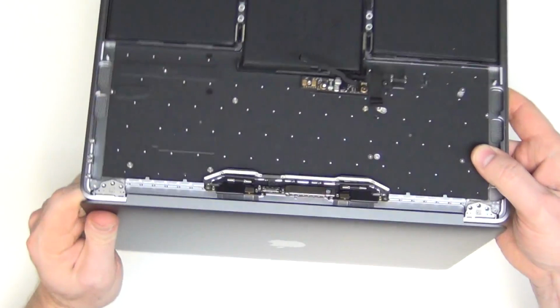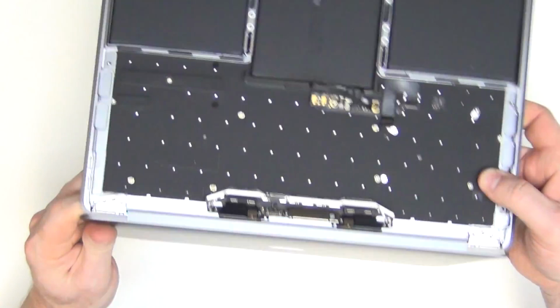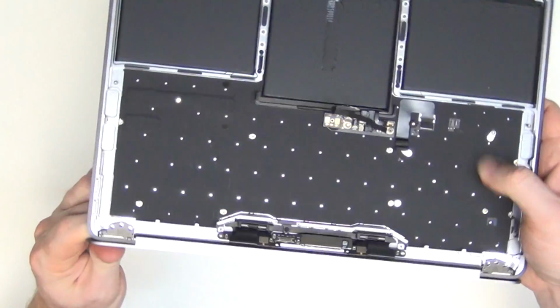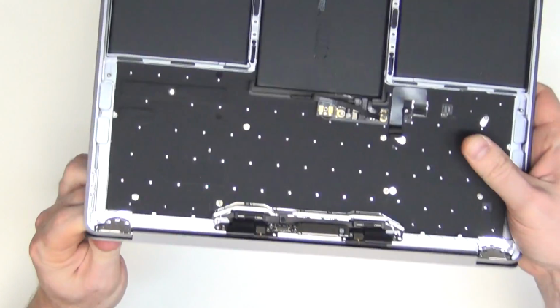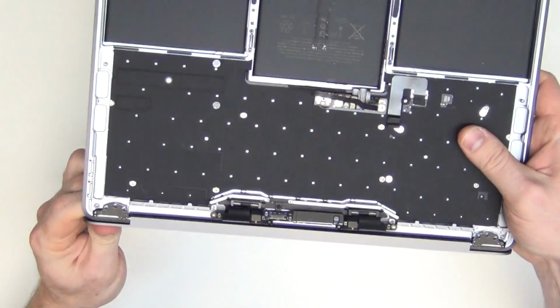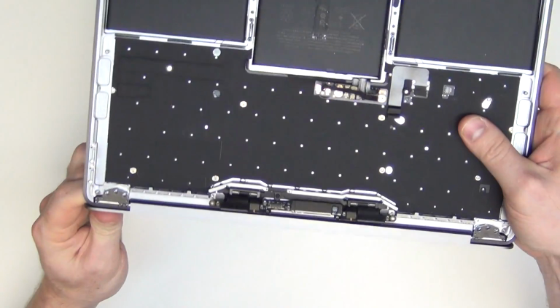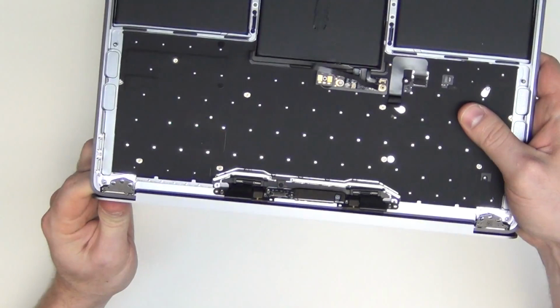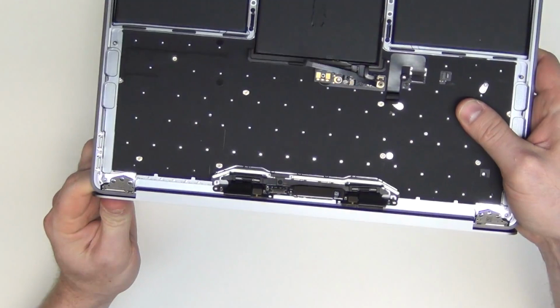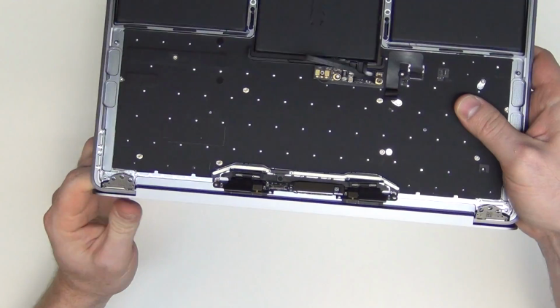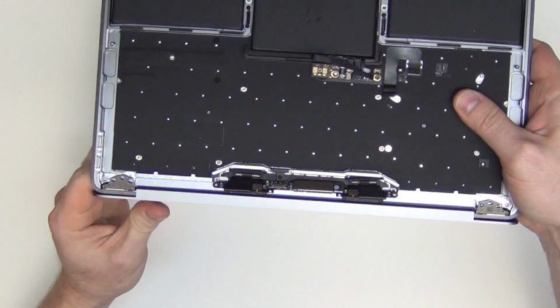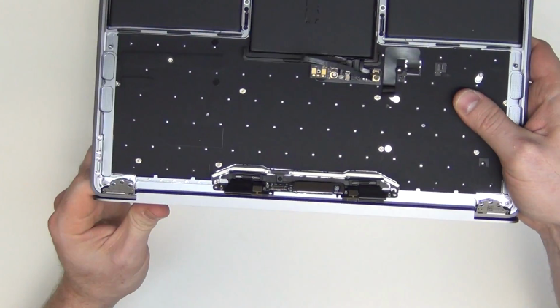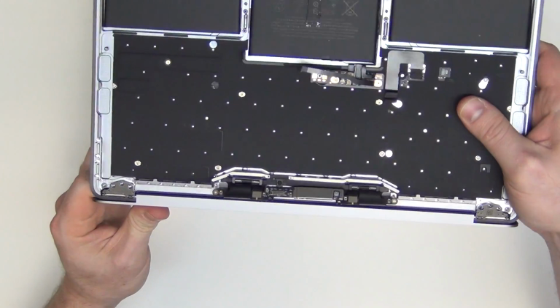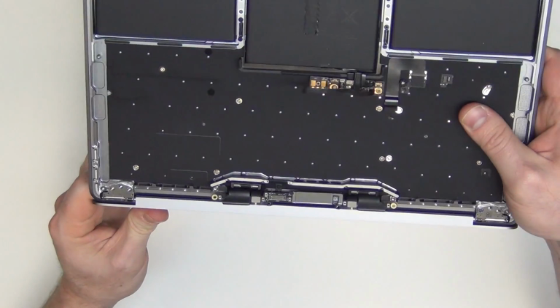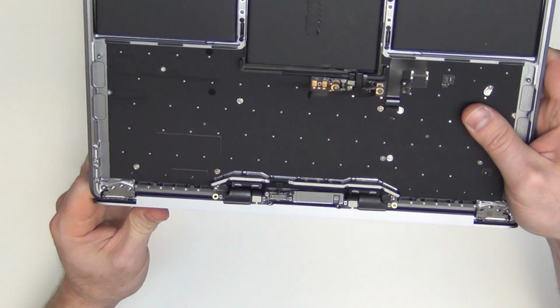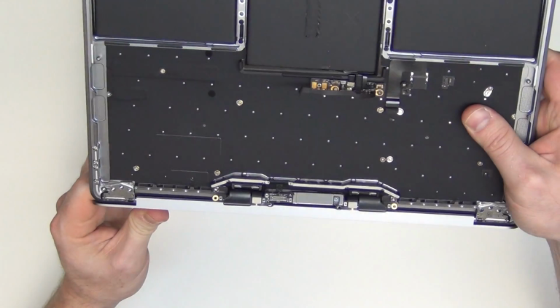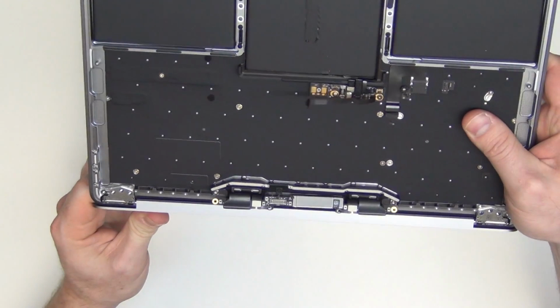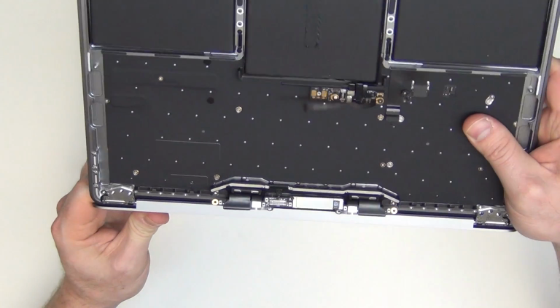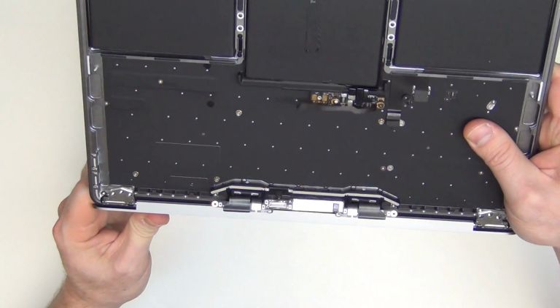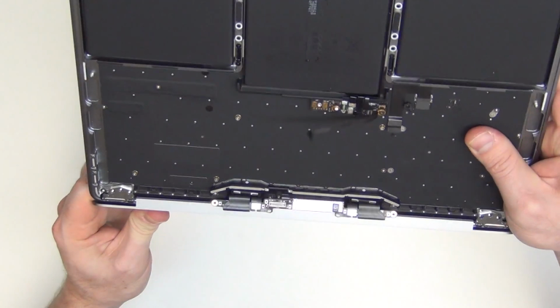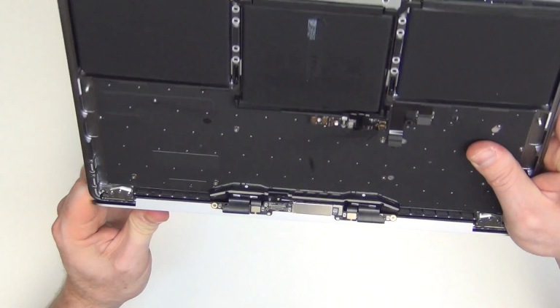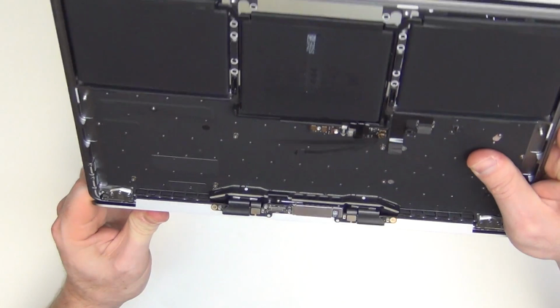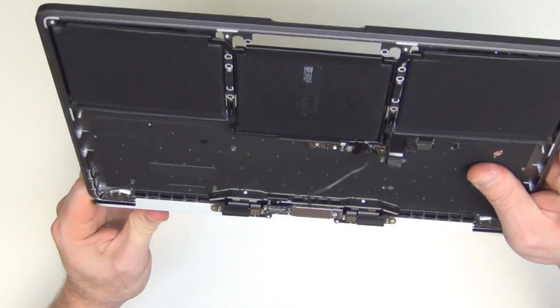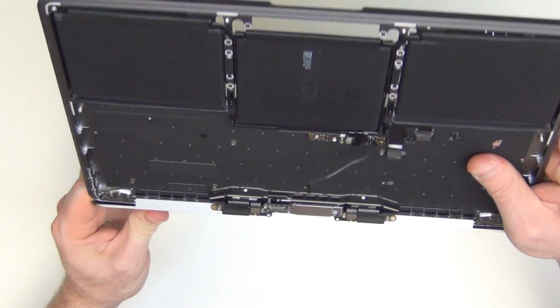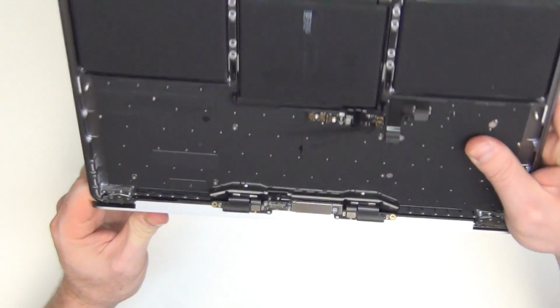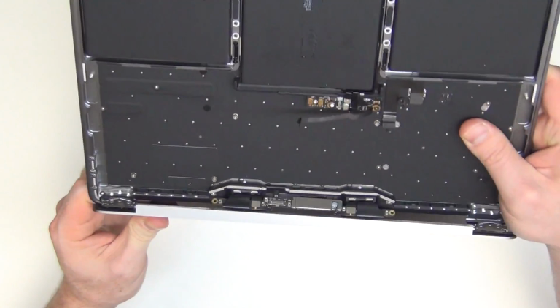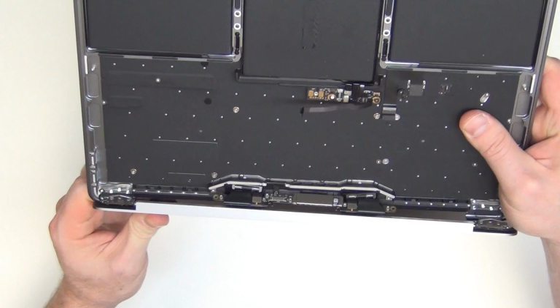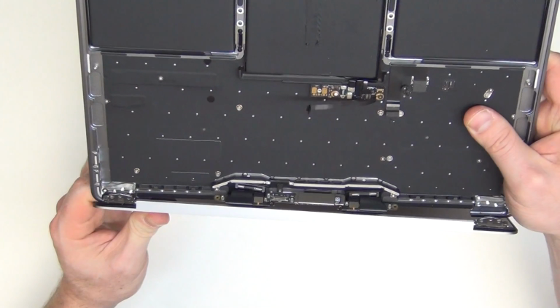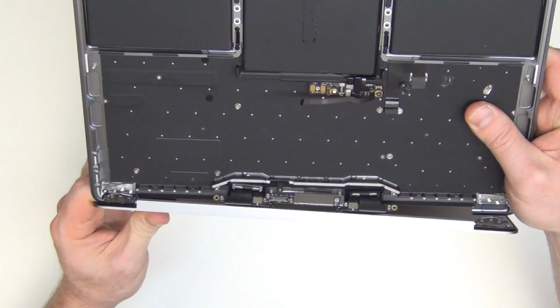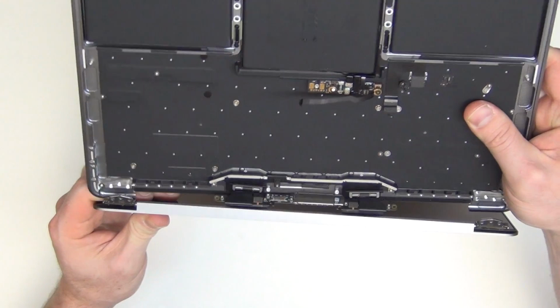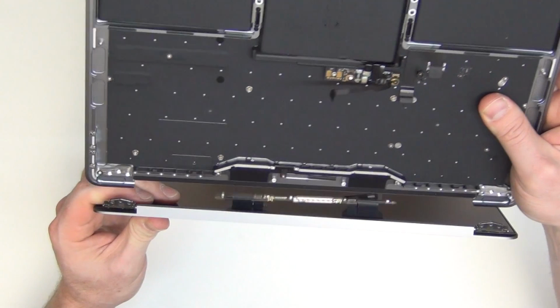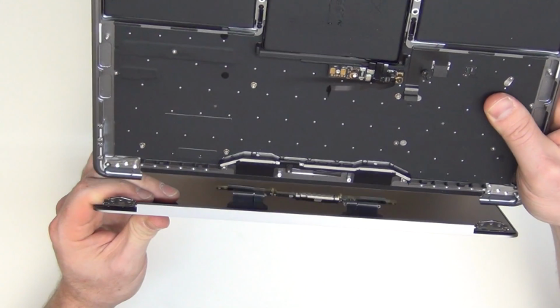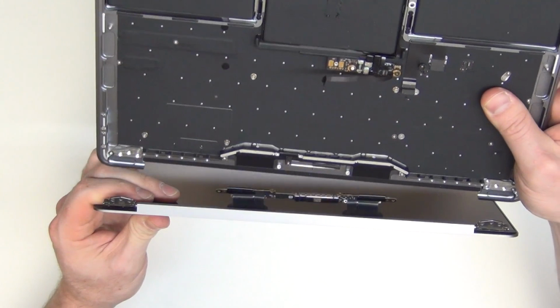Once the screws have been removed, you can then separate the top case from the display assembly.